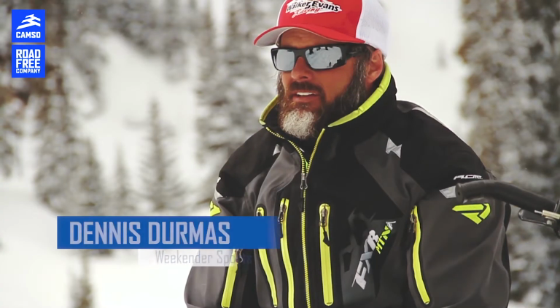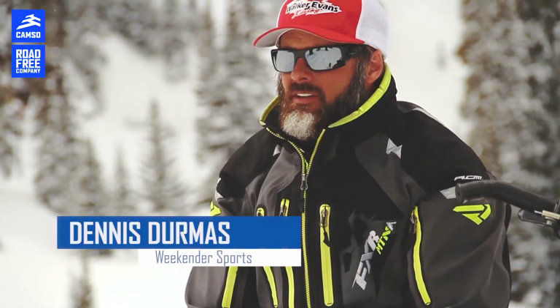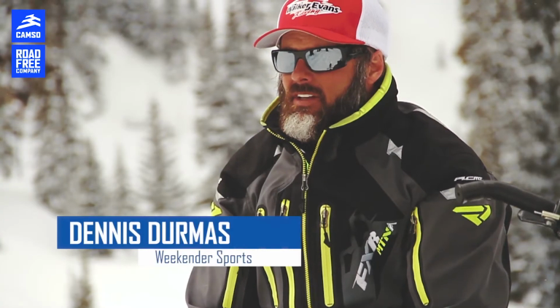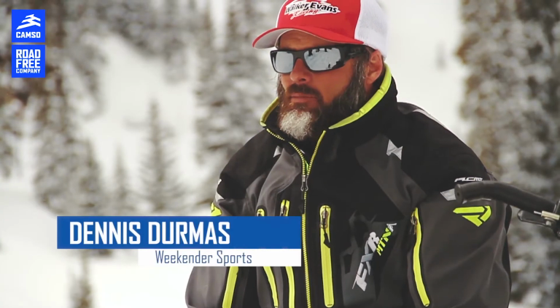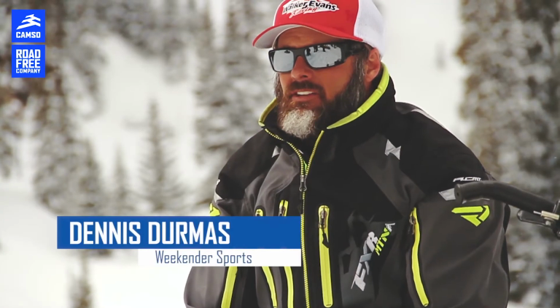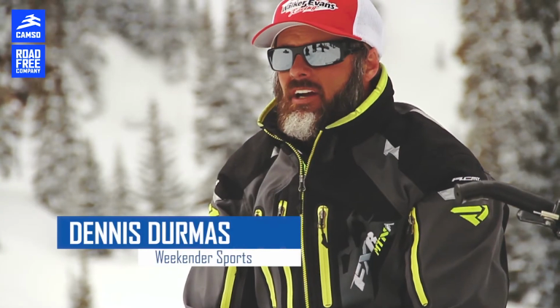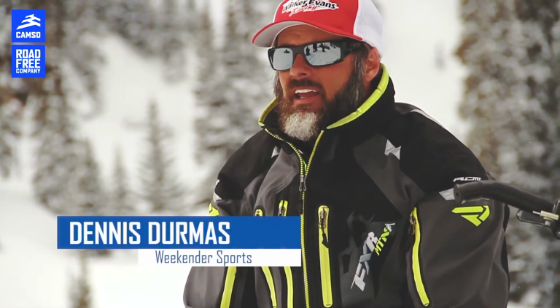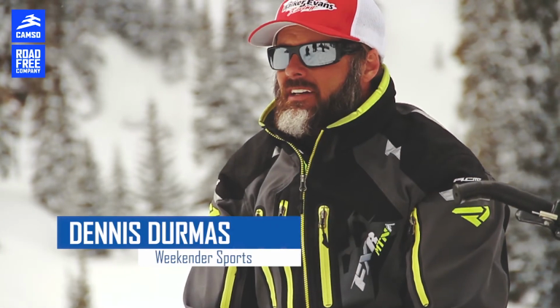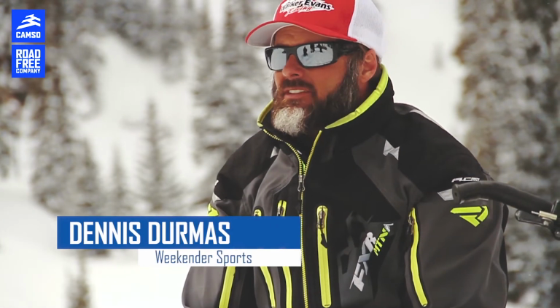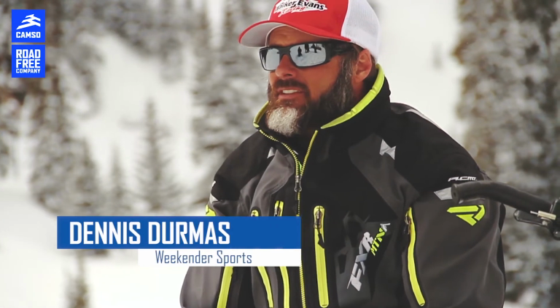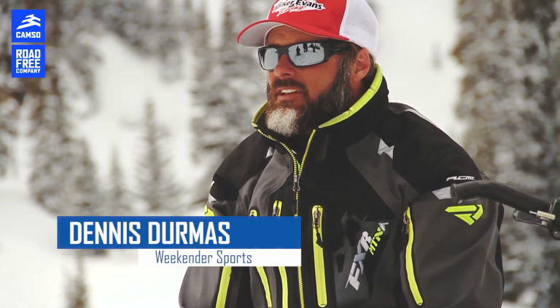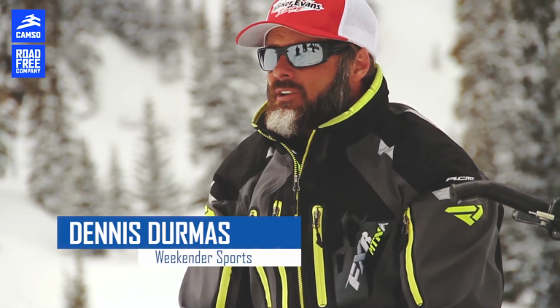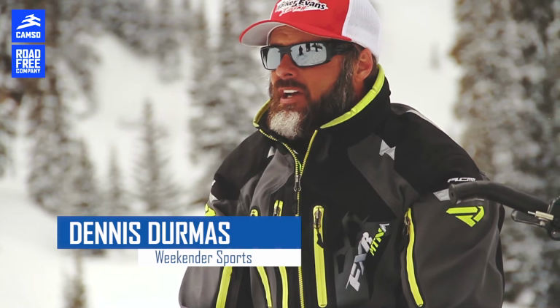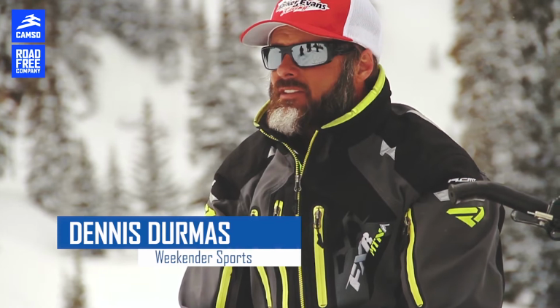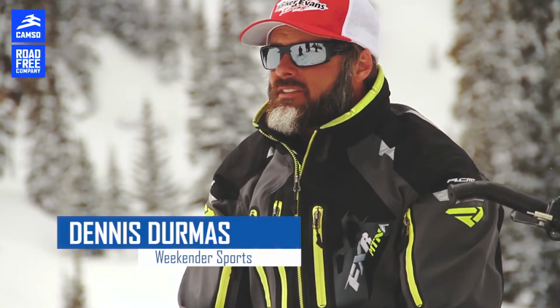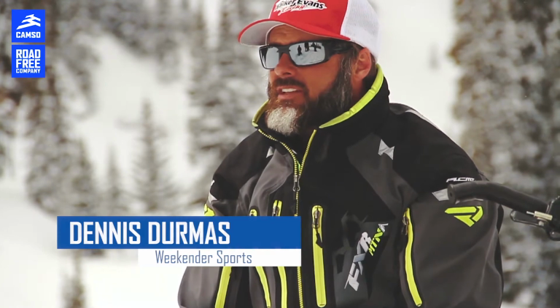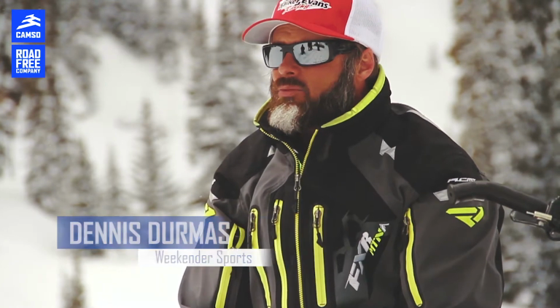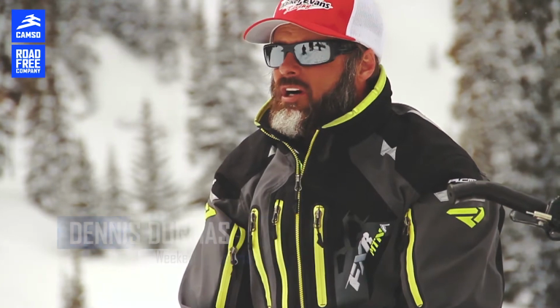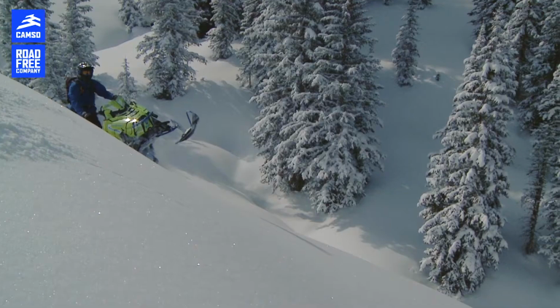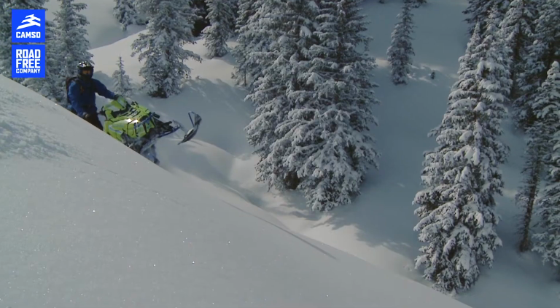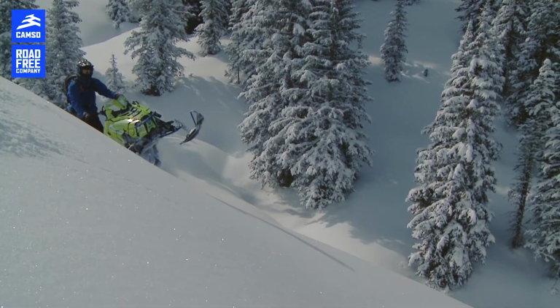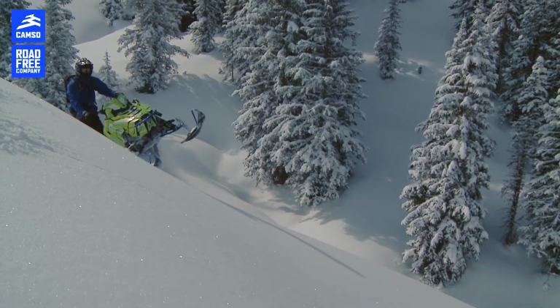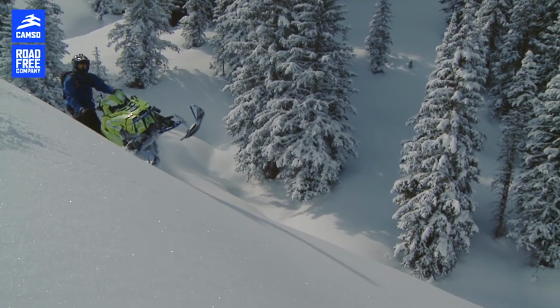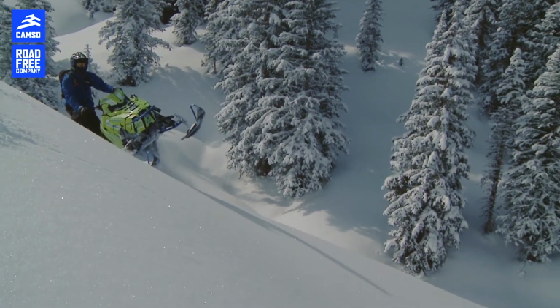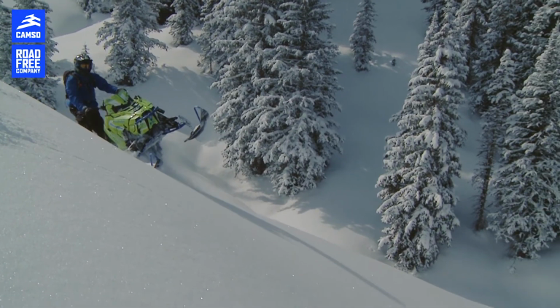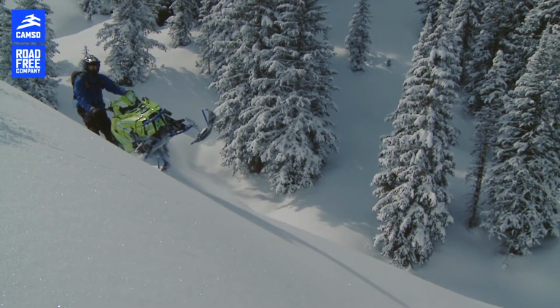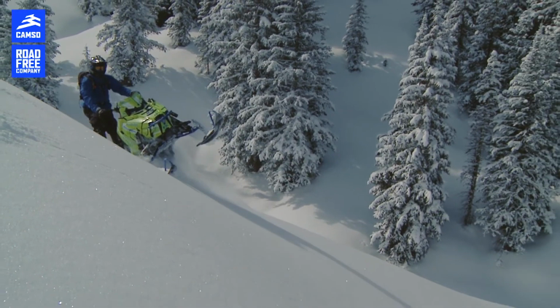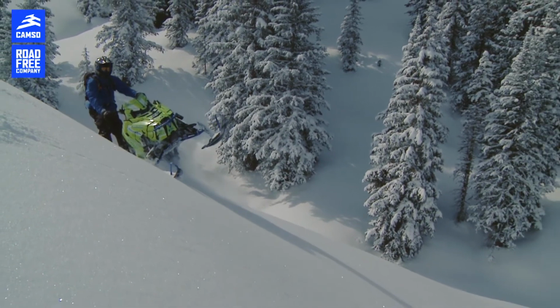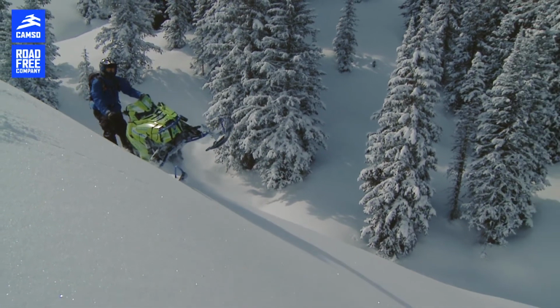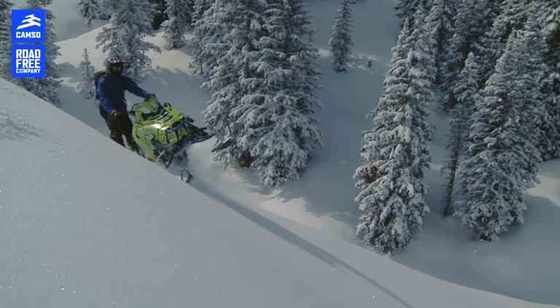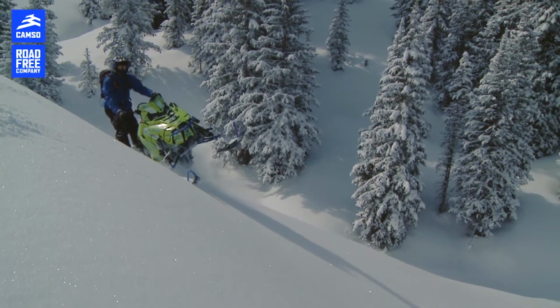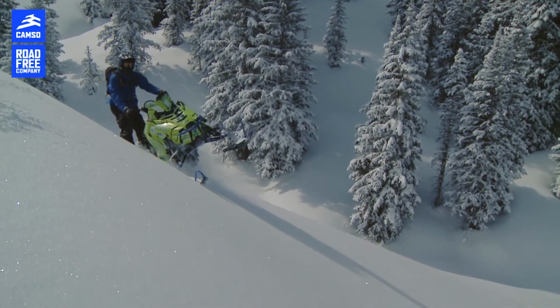The side bite the track has is very nice, doesn't wash out on the side hill, and that is very big.